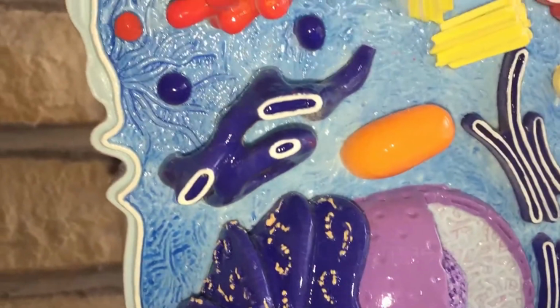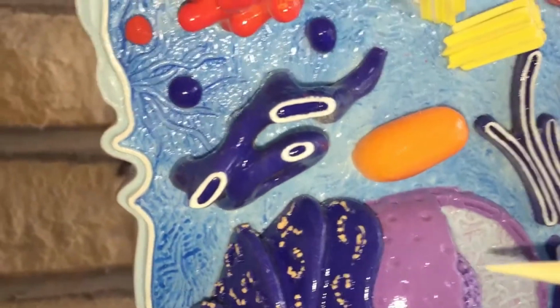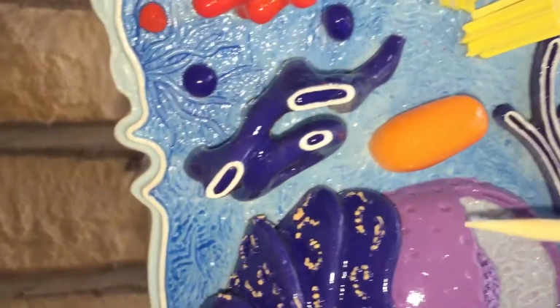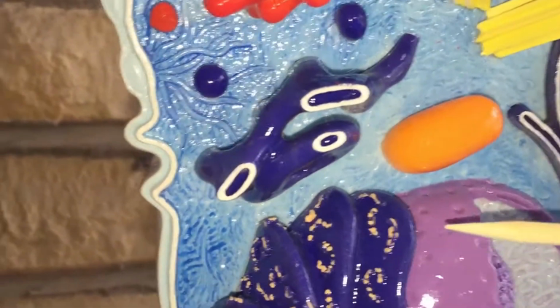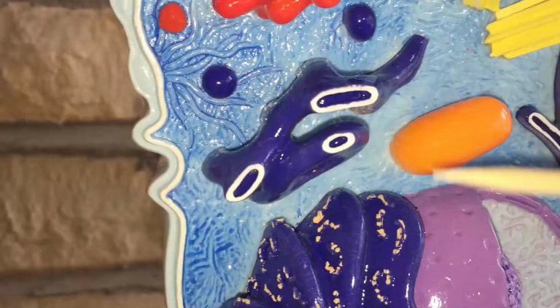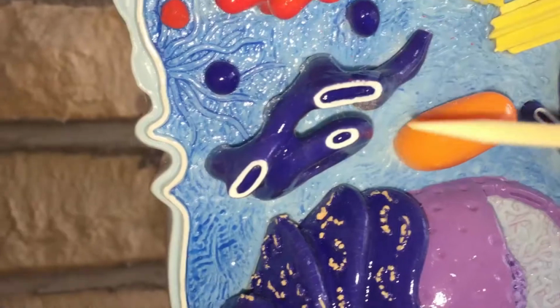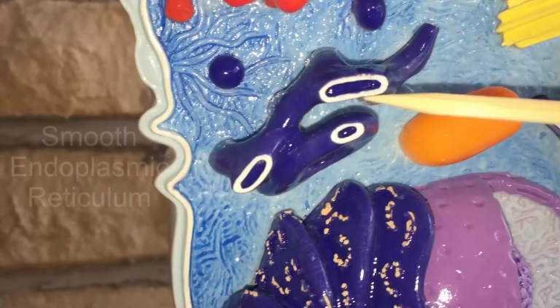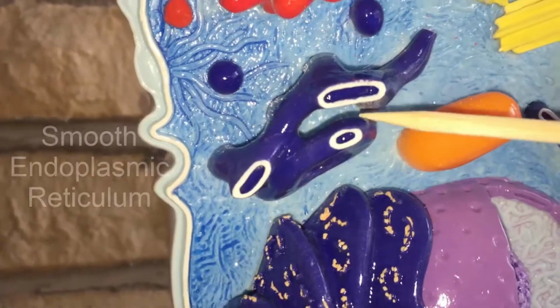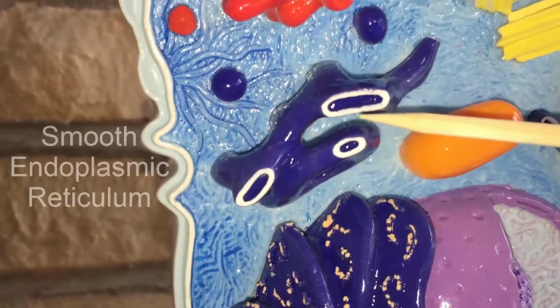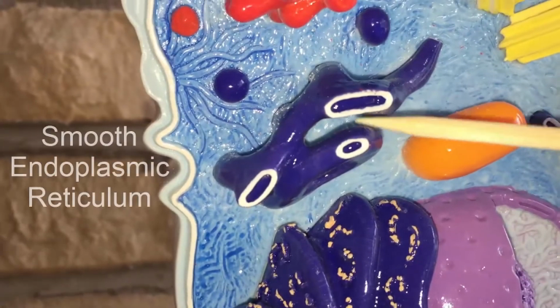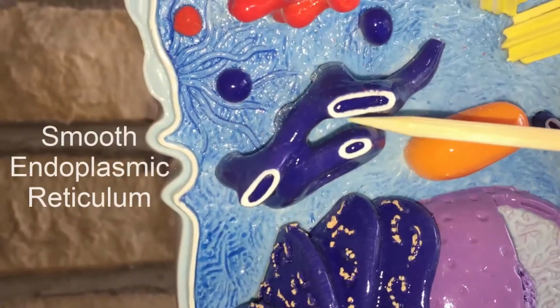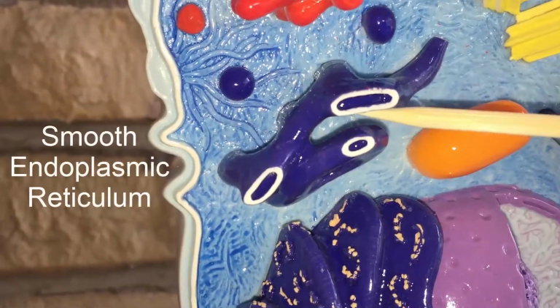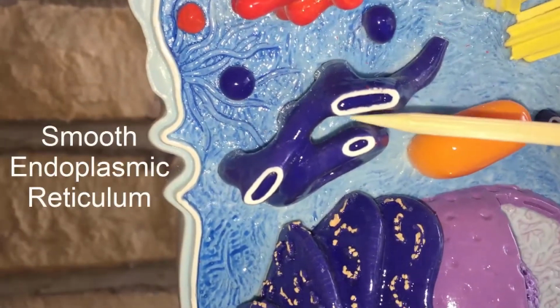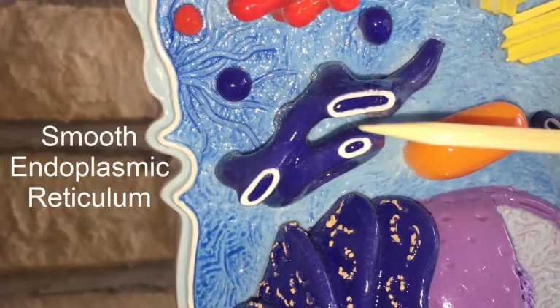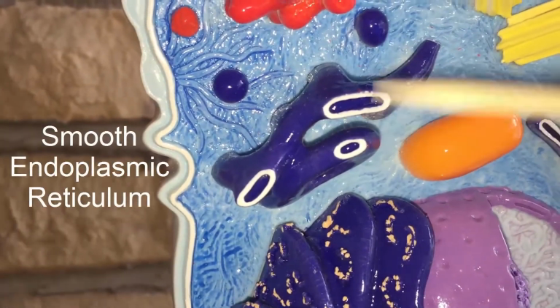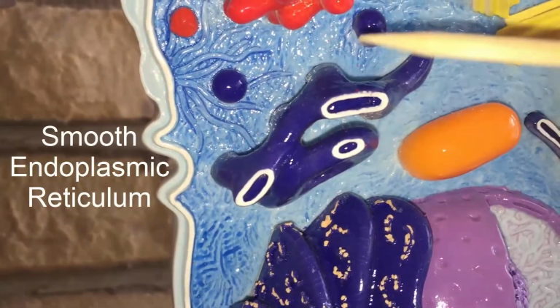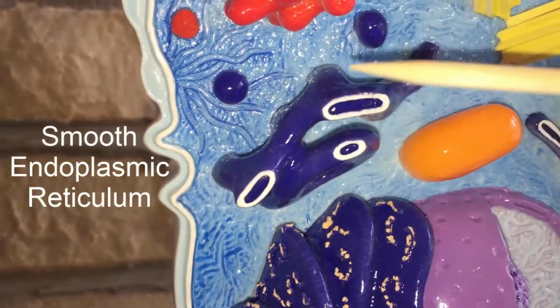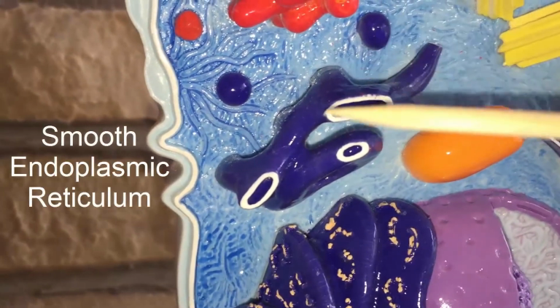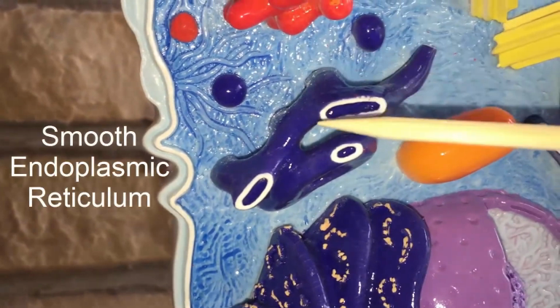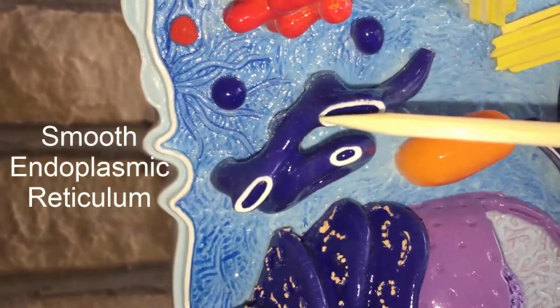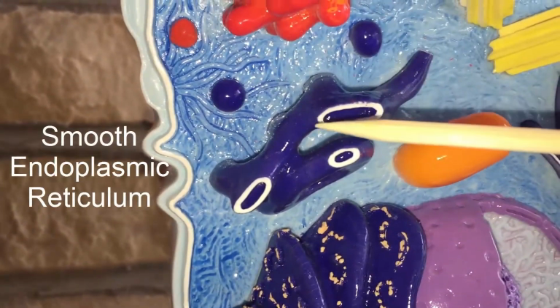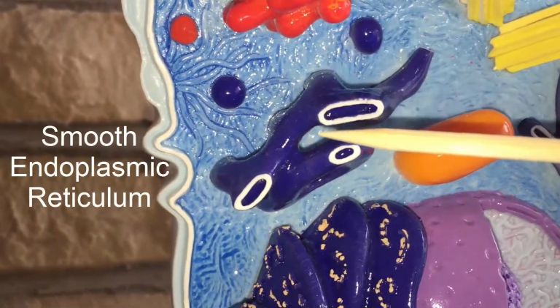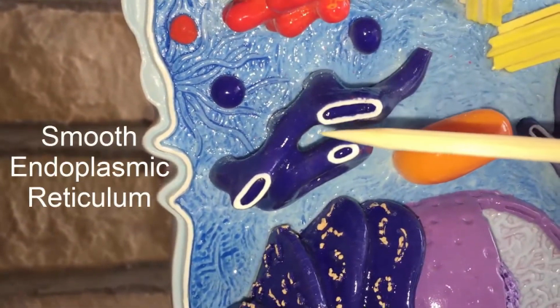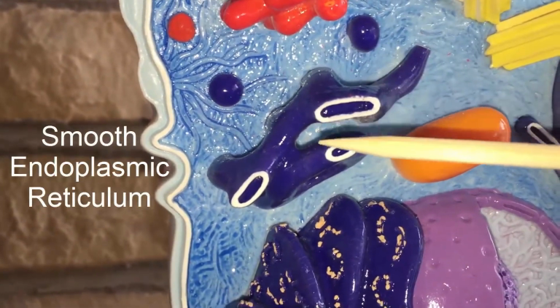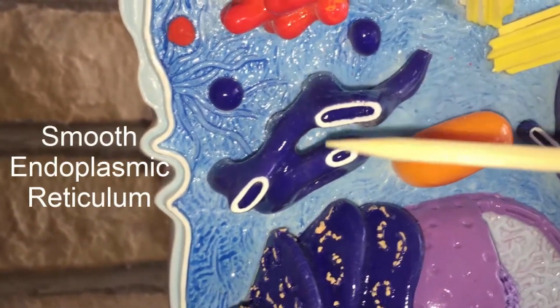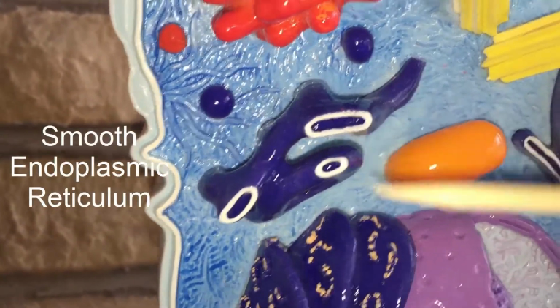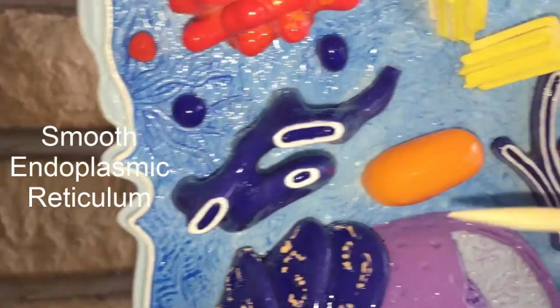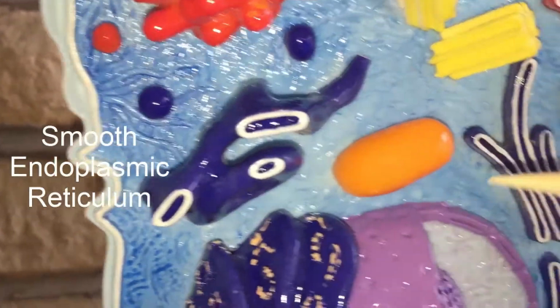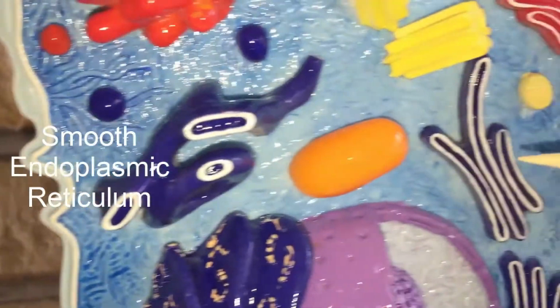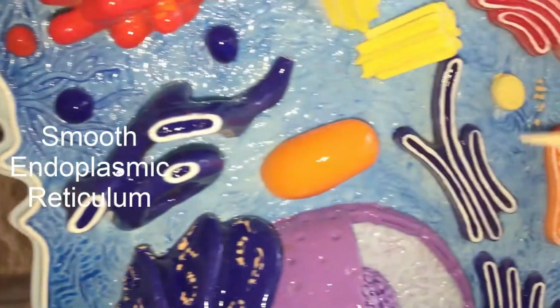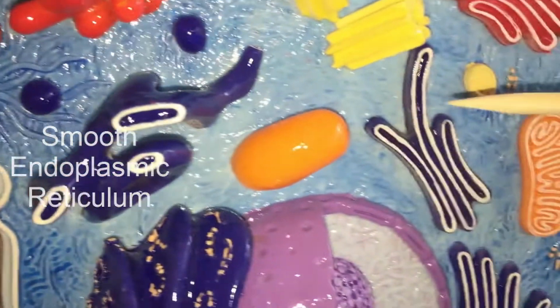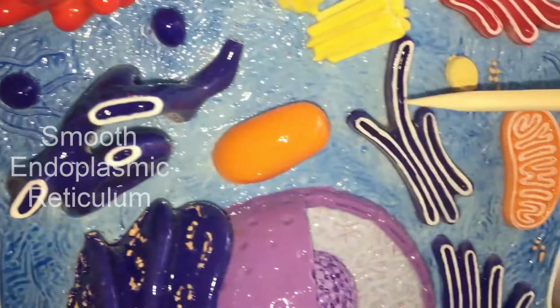And this is going to be the smooth endoplasmic reticulum, and again cut.